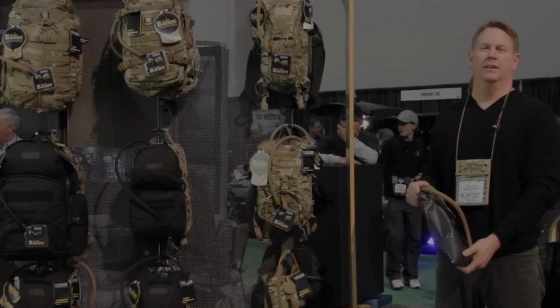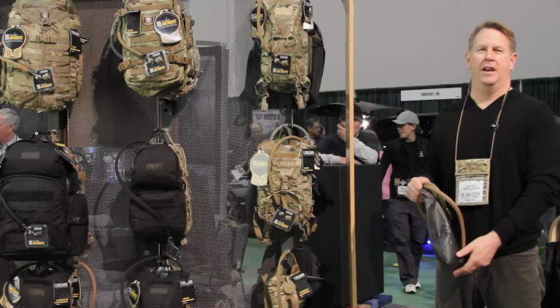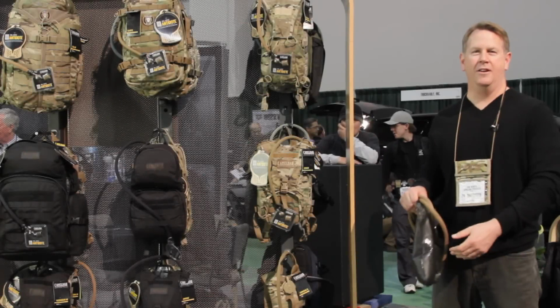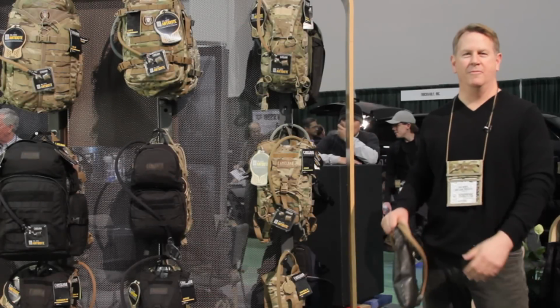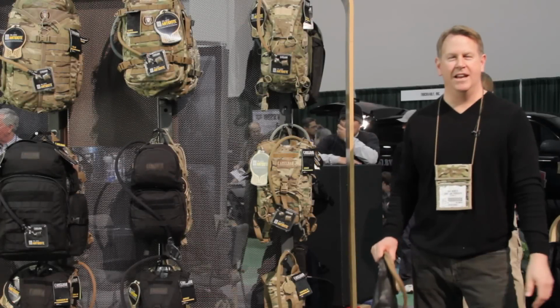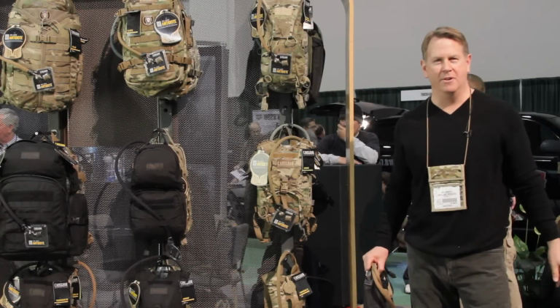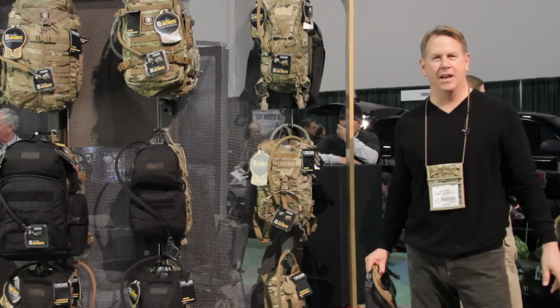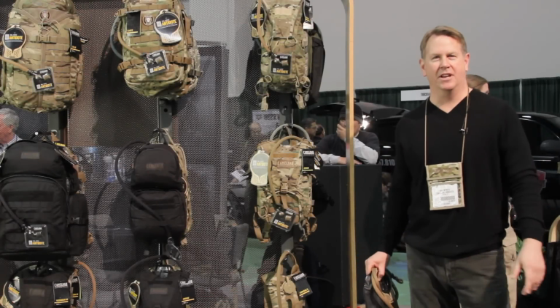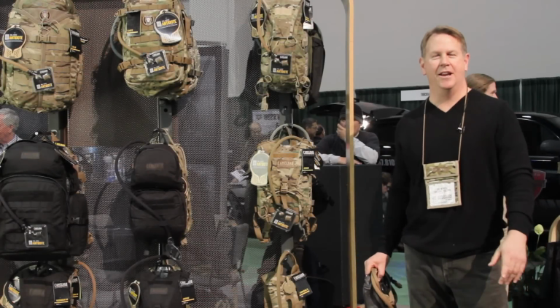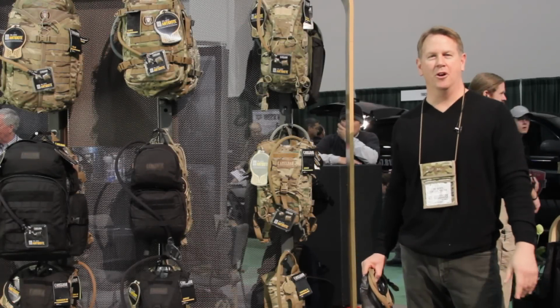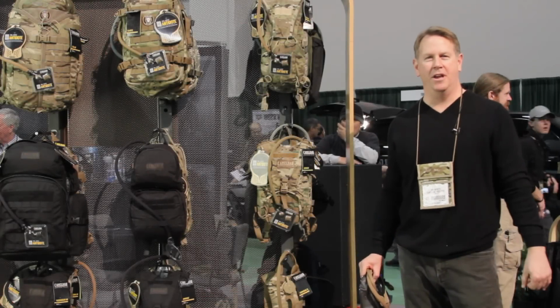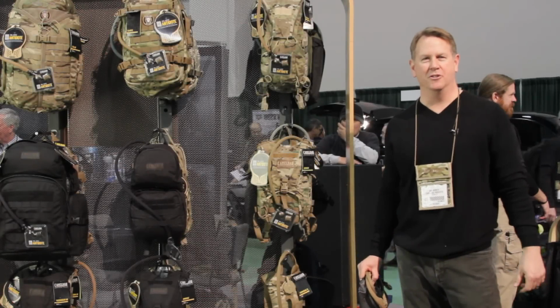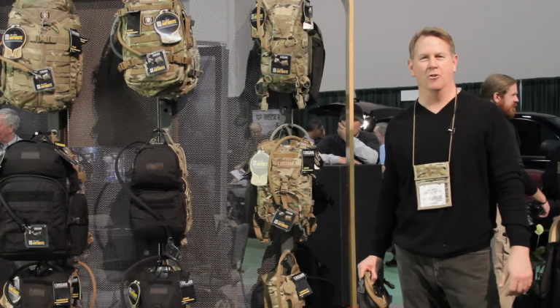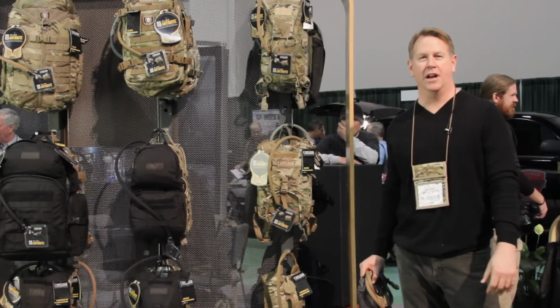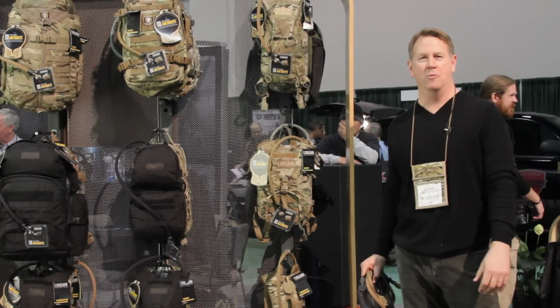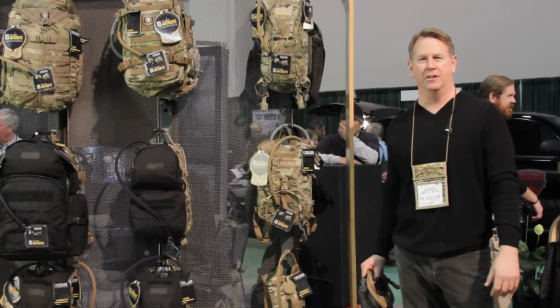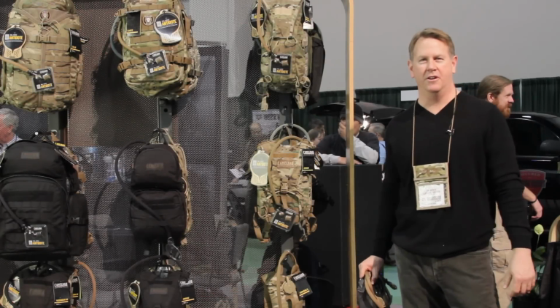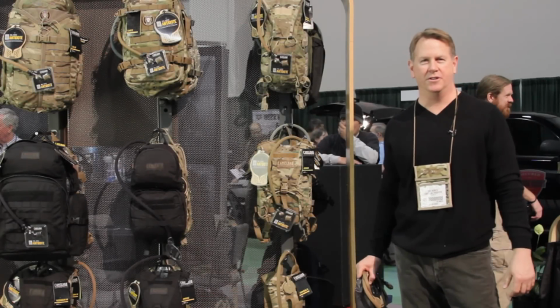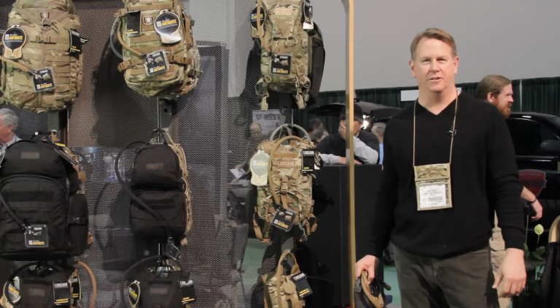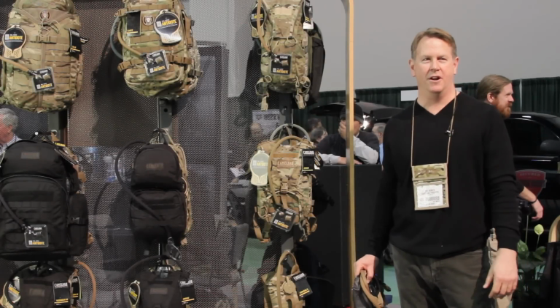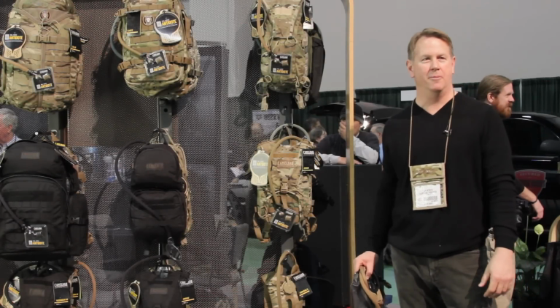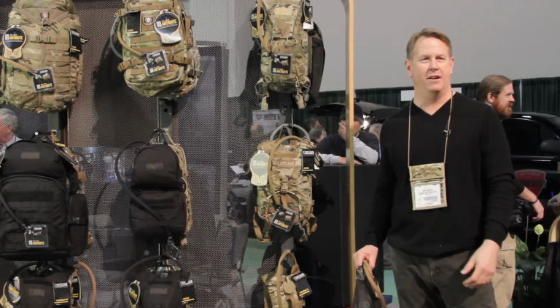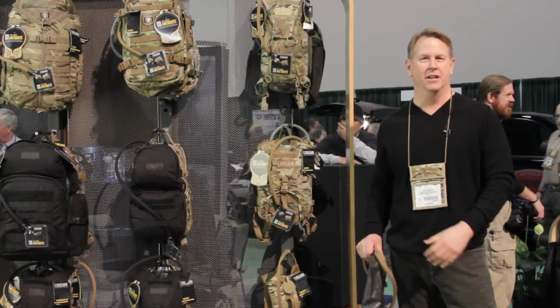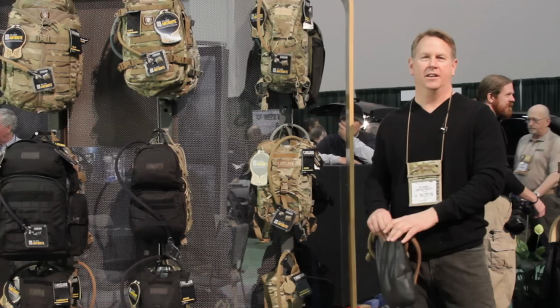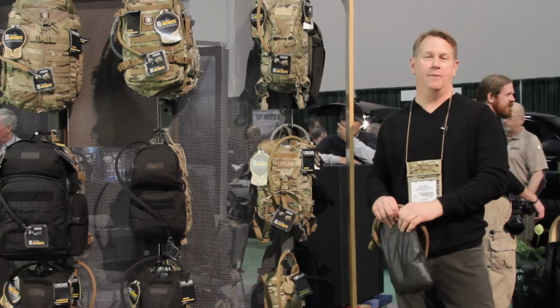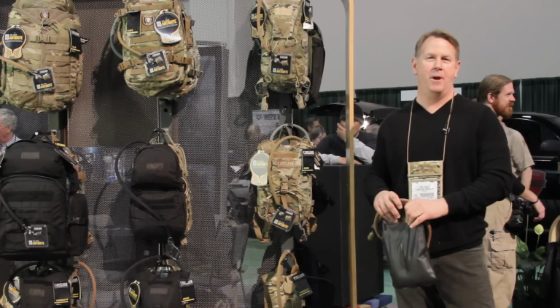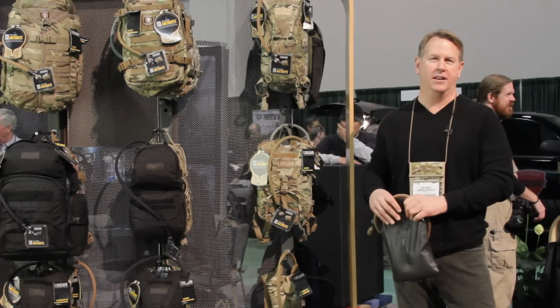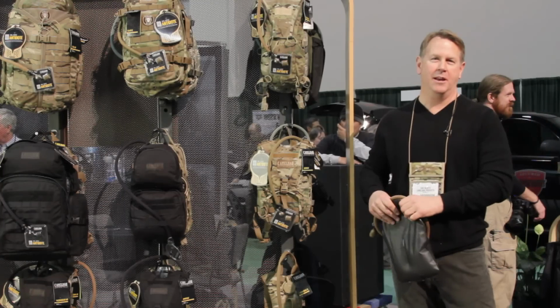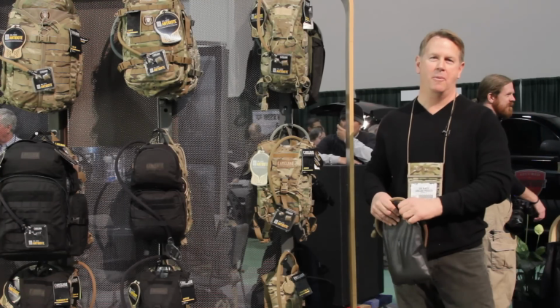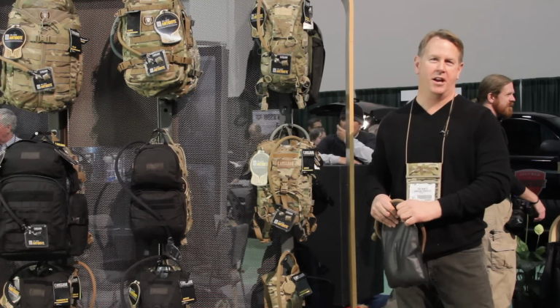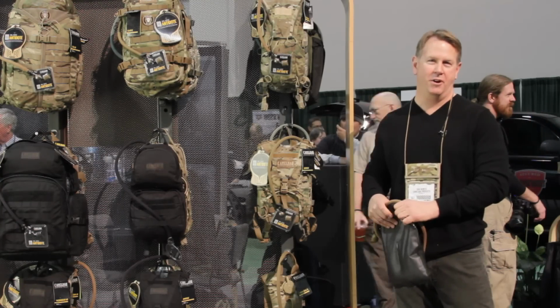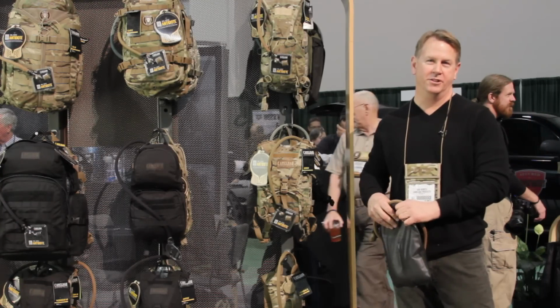Hey there, I'm Dan Nemitz. I'm the Category Manager for Government Military Industrial, talking about CamelBak and CamelBak Hydration.